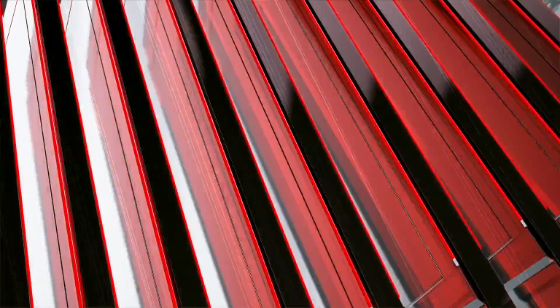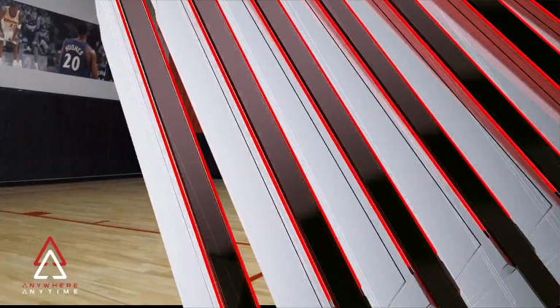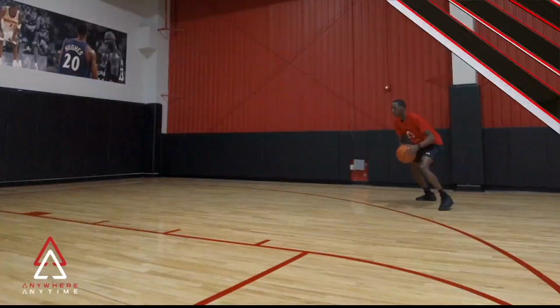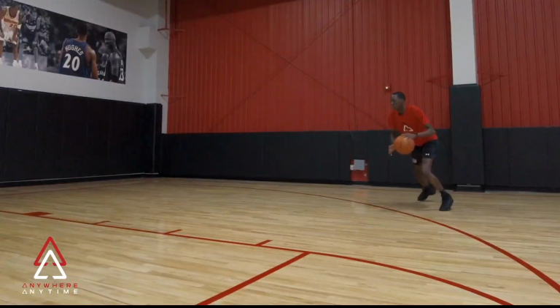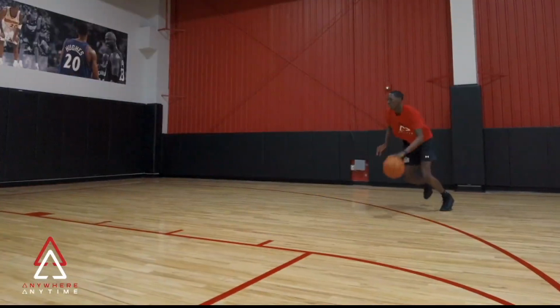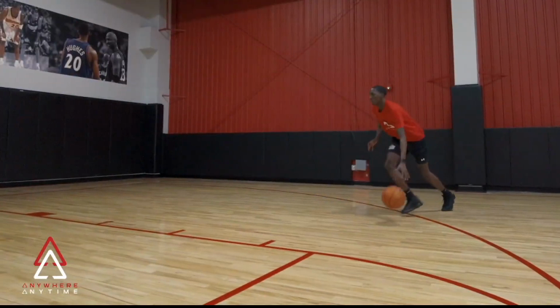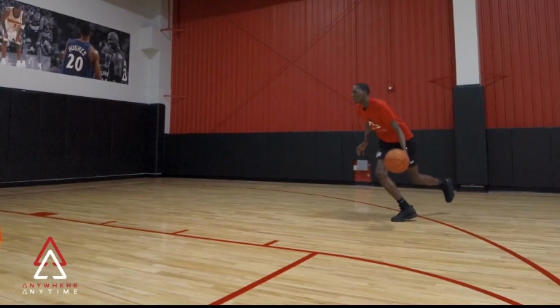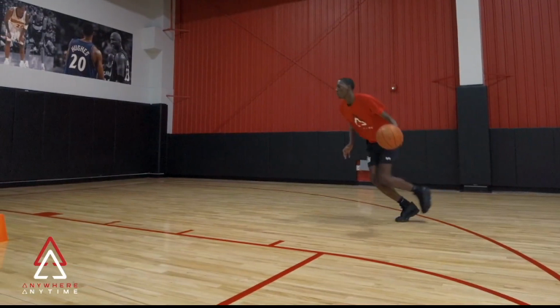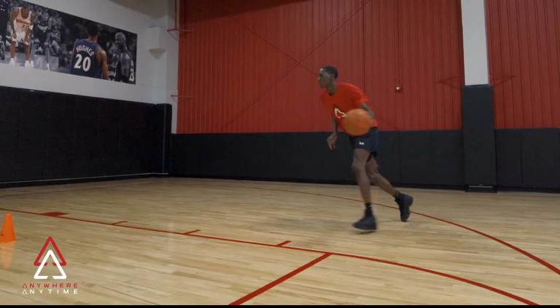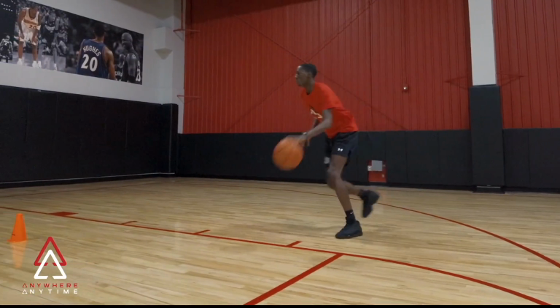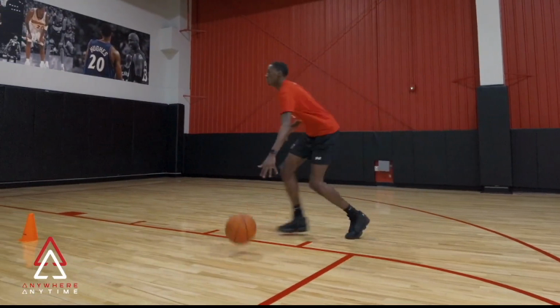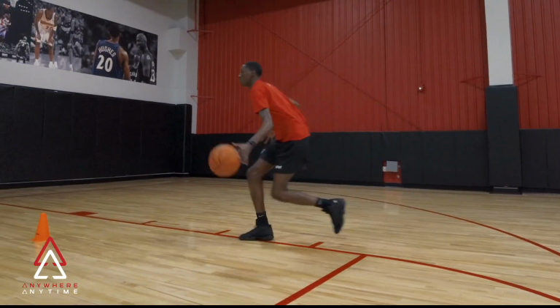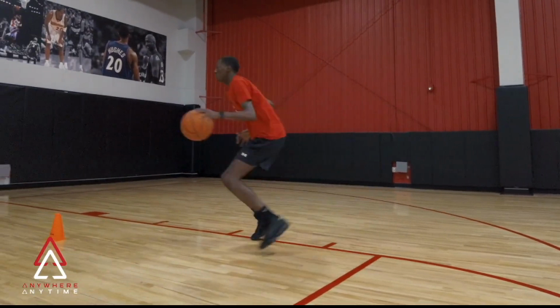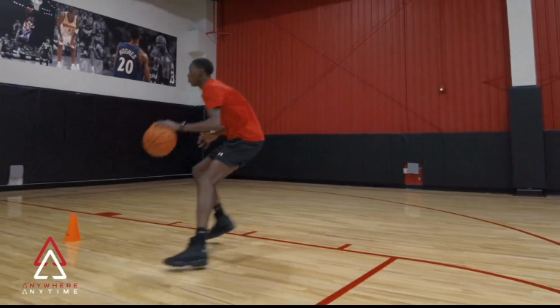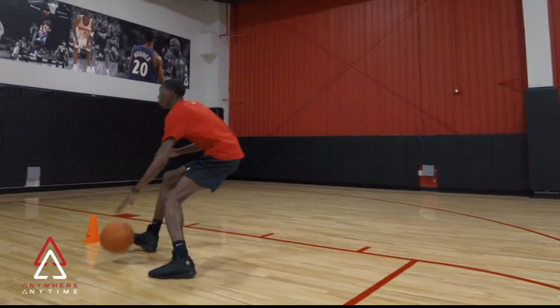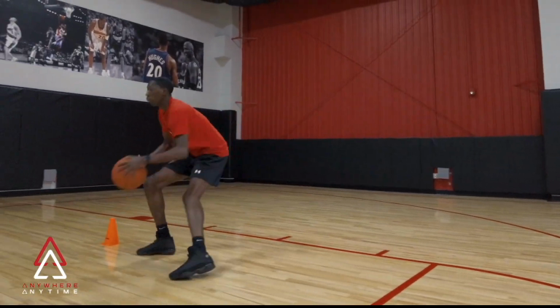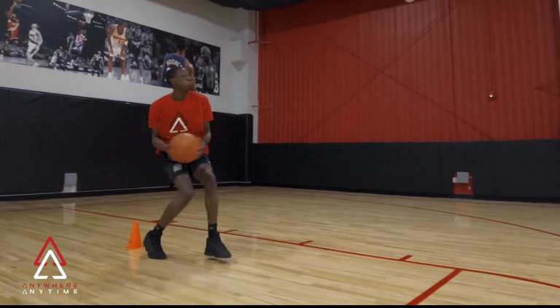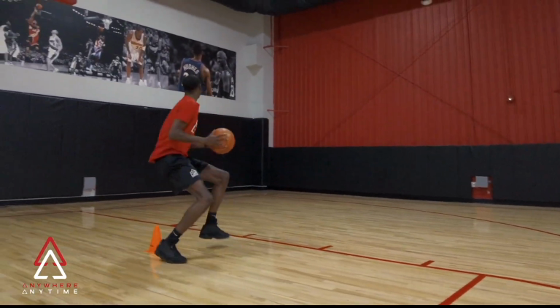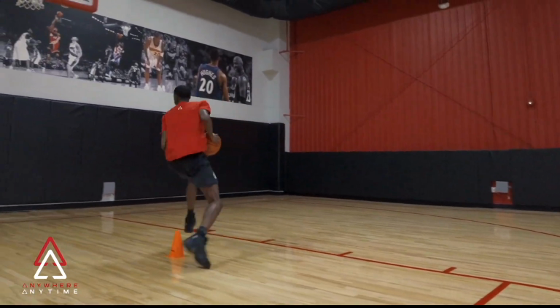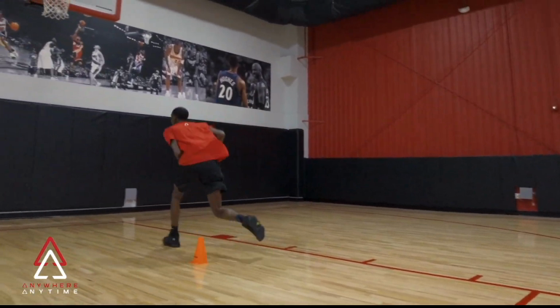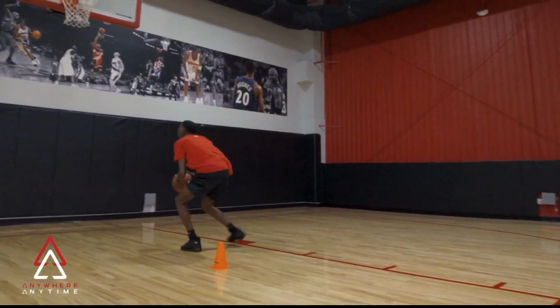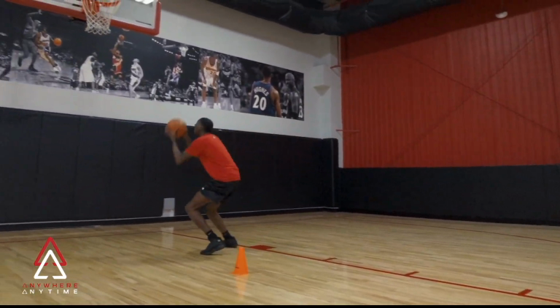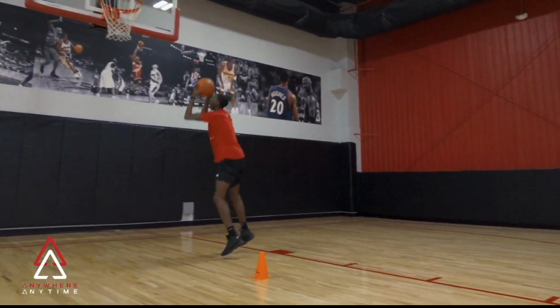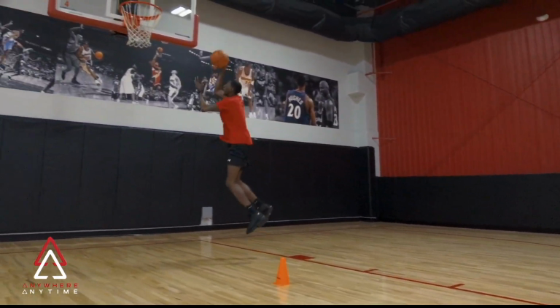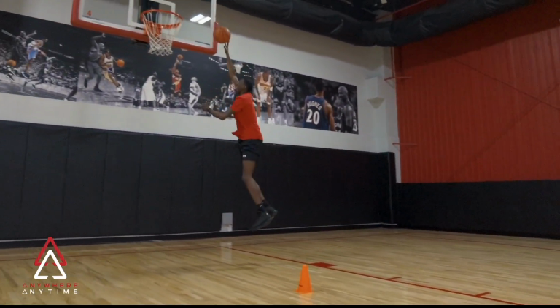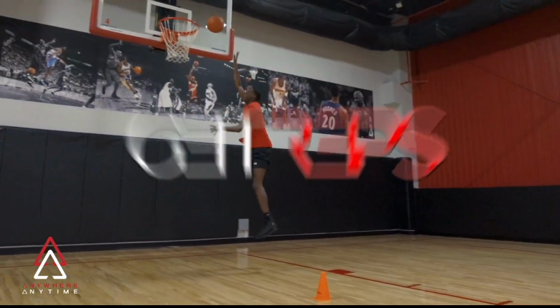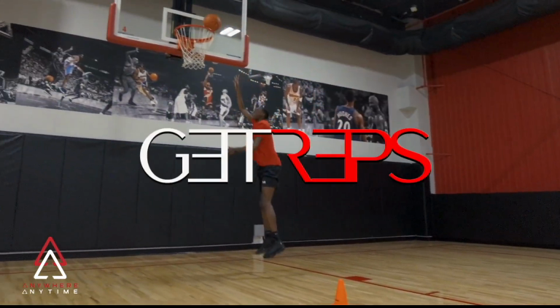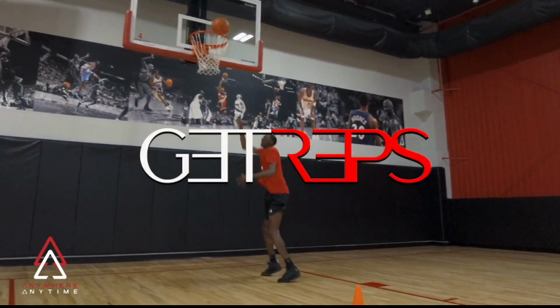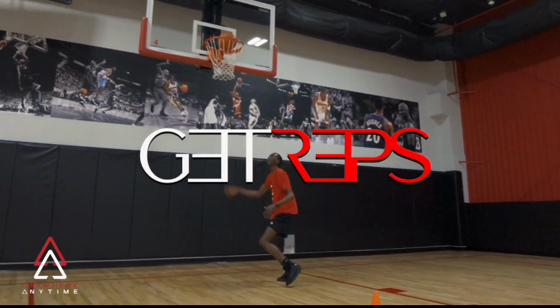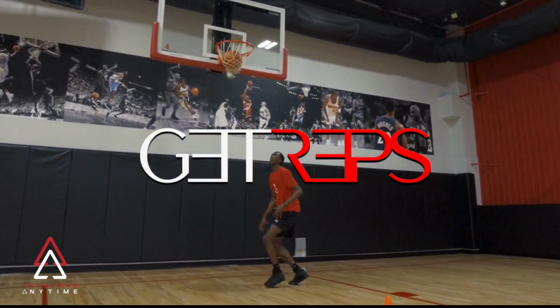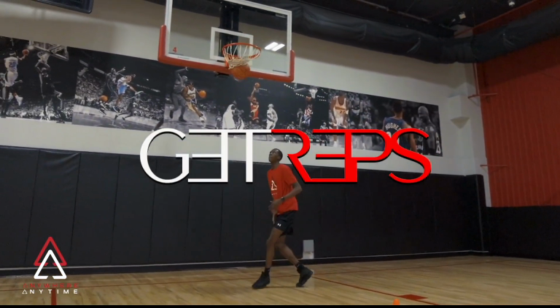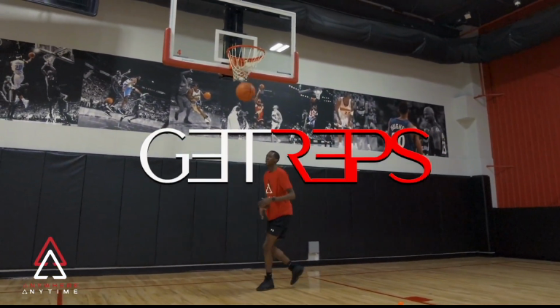Thanks for joining us for another addition to our TAP Online Training Academy. Now let's get reps.